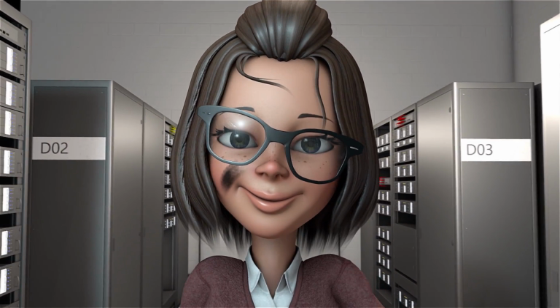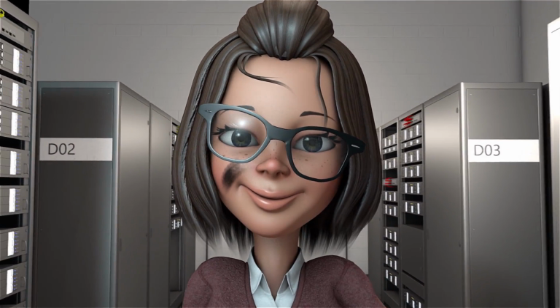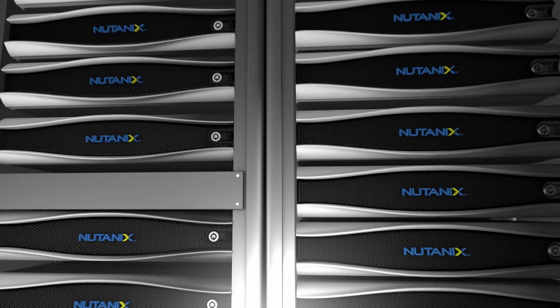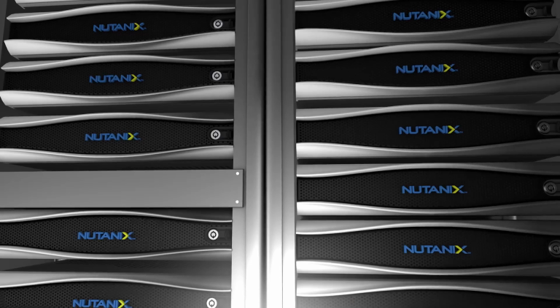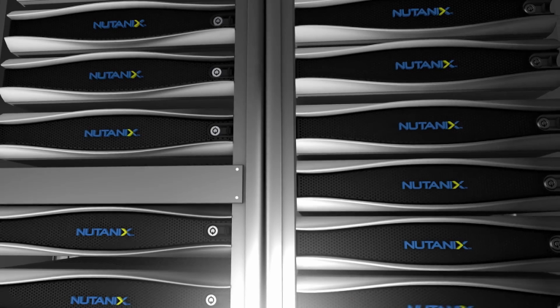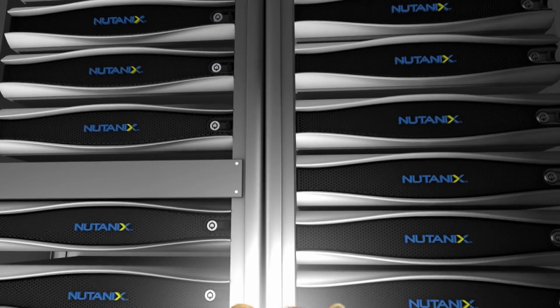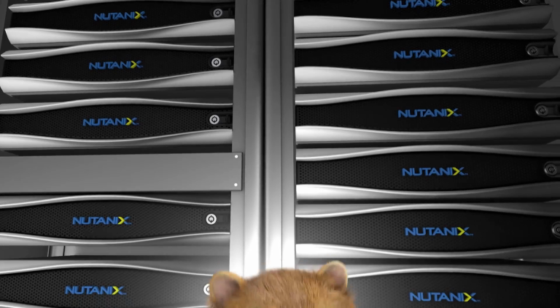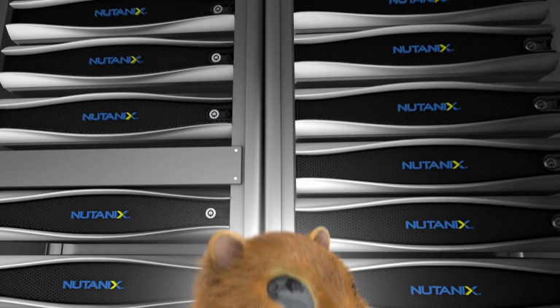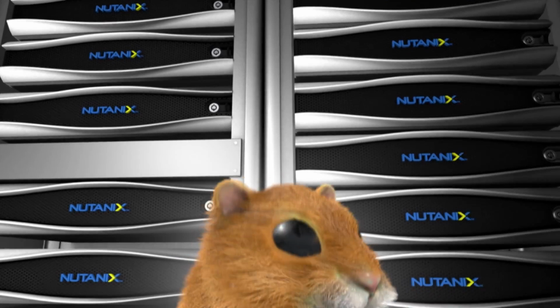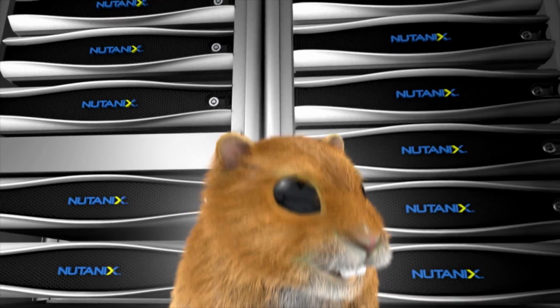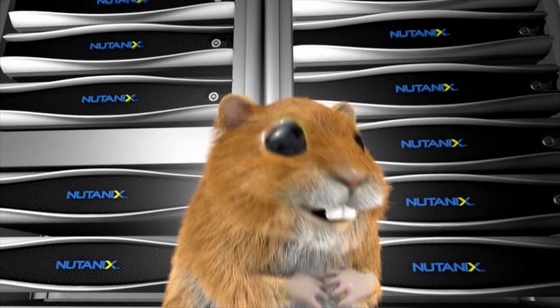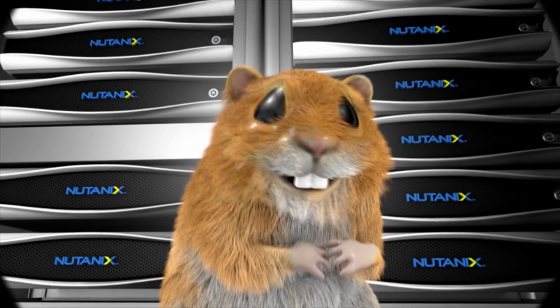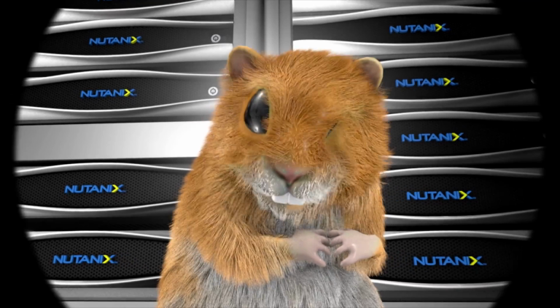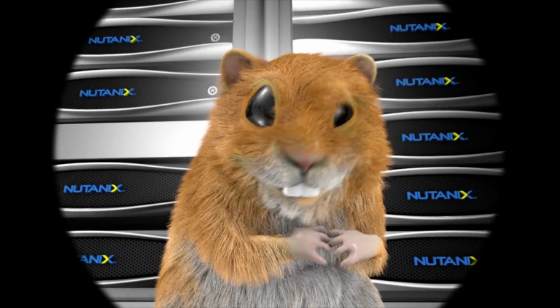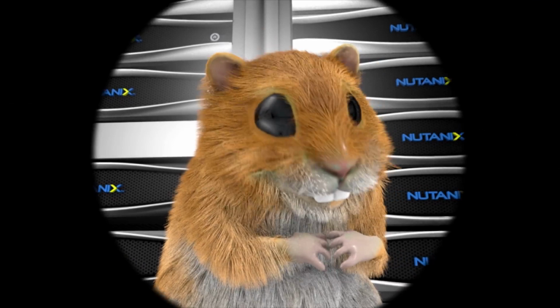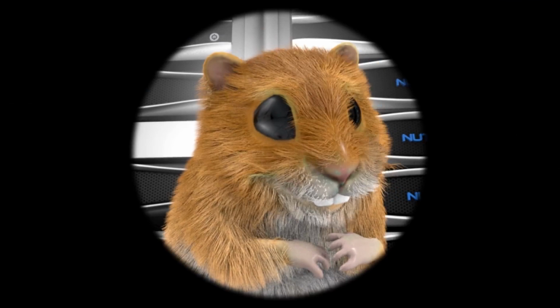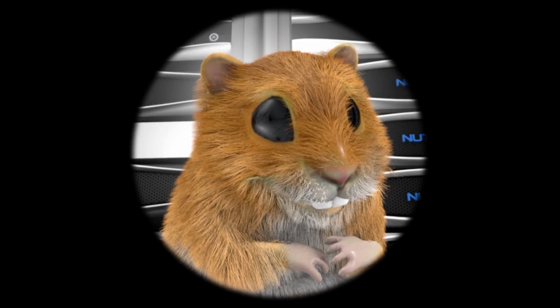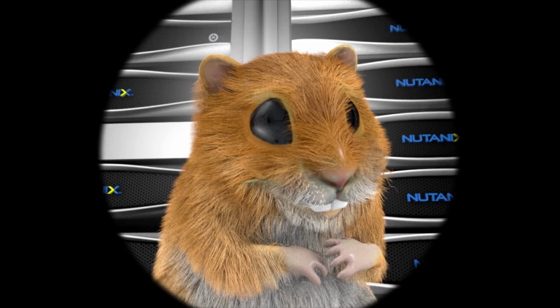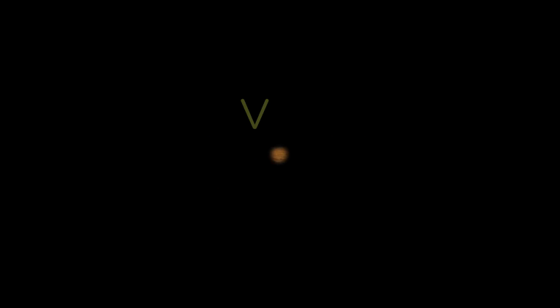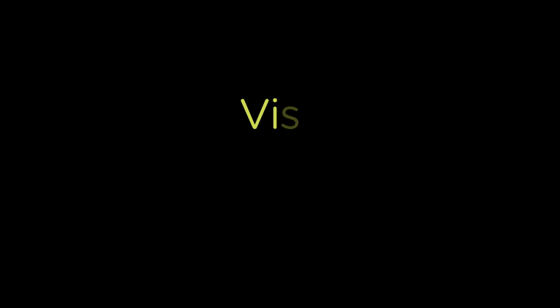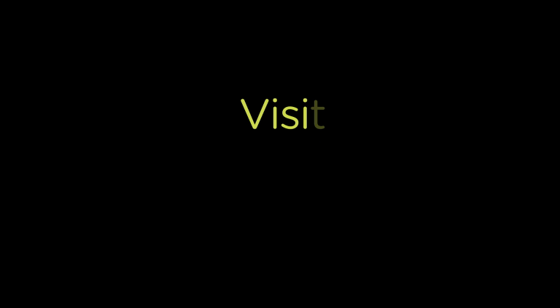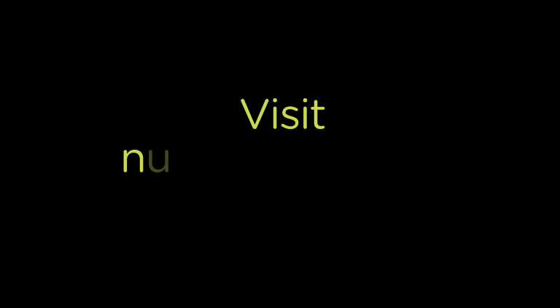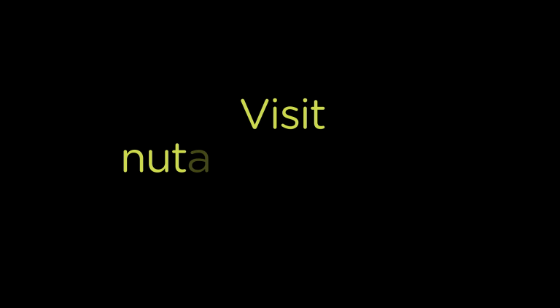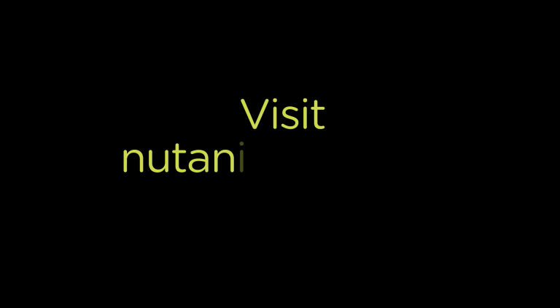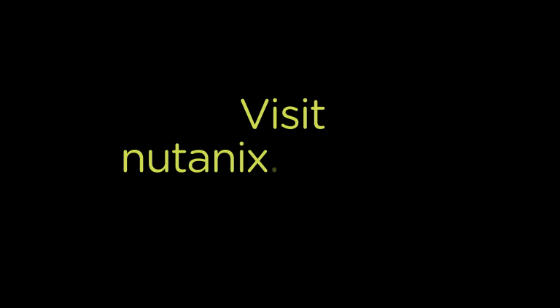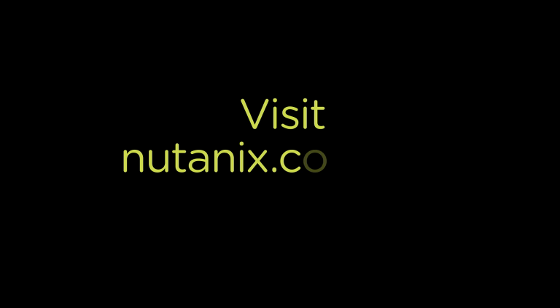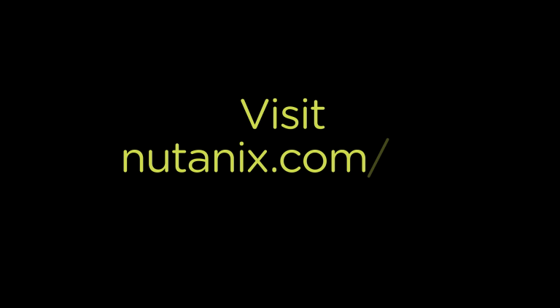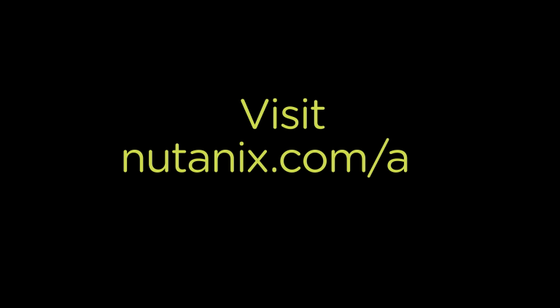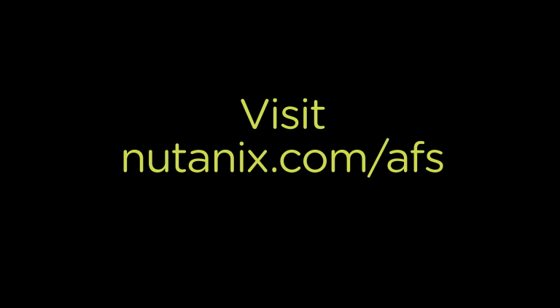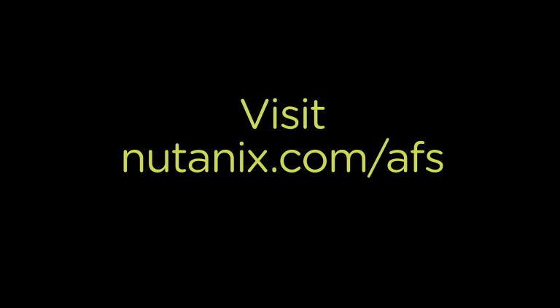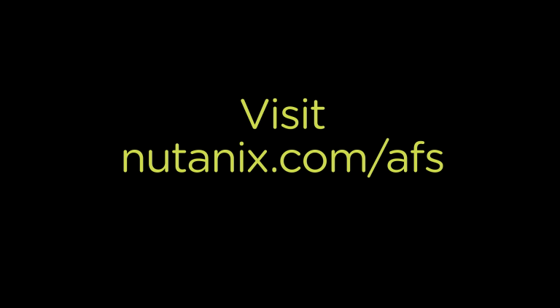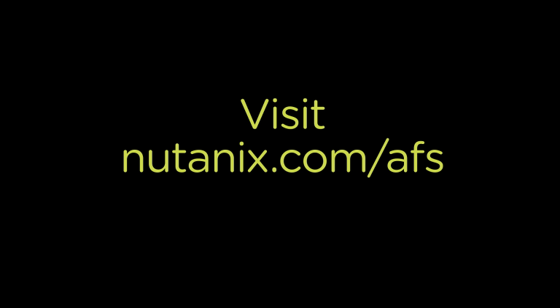Find out more and get your own fairytale ending. Visit Nutanix.com/AFS today.